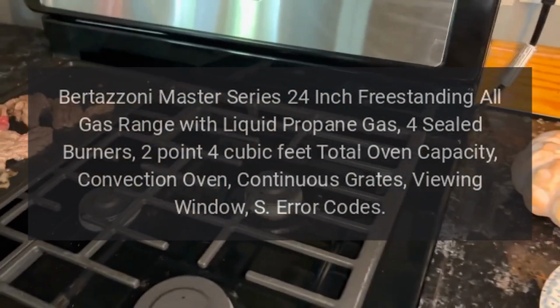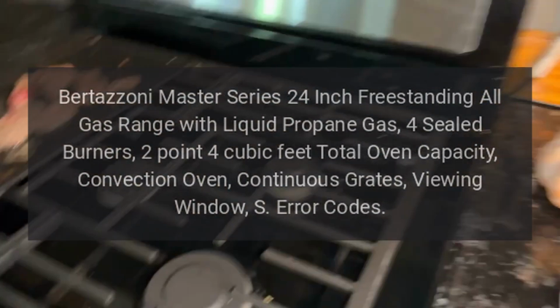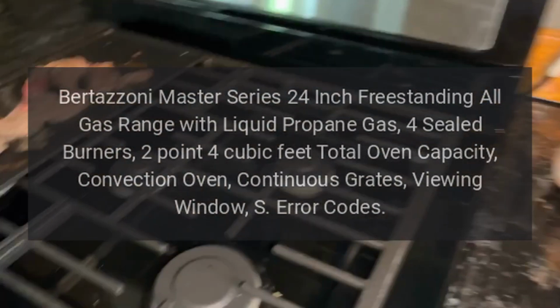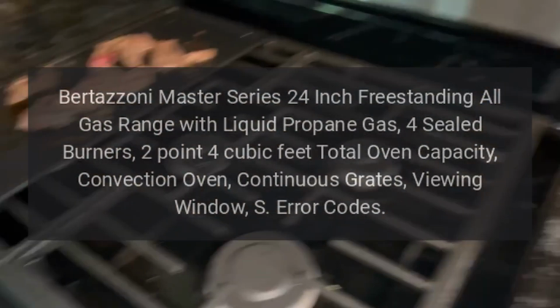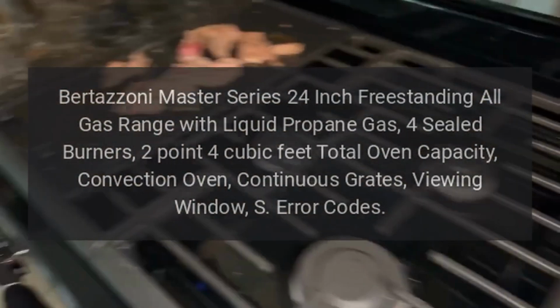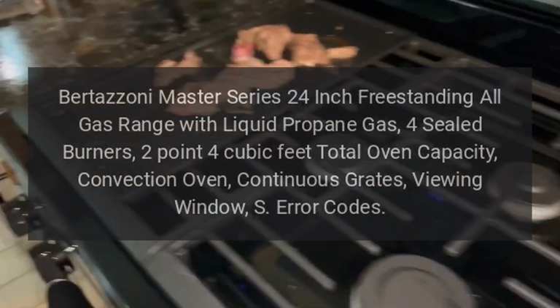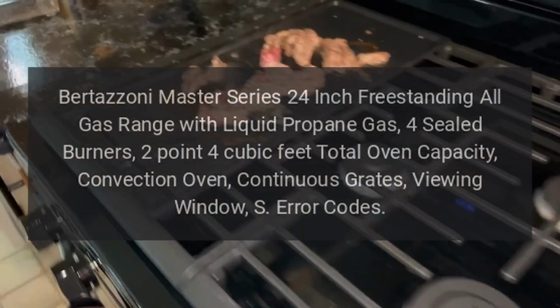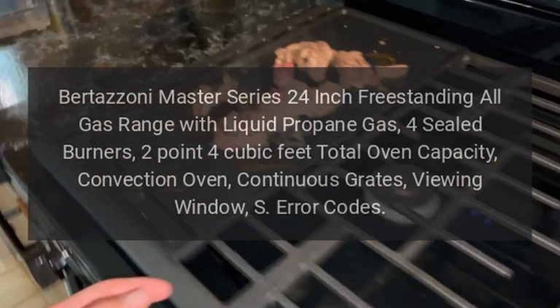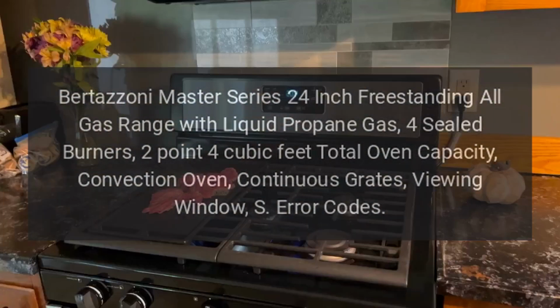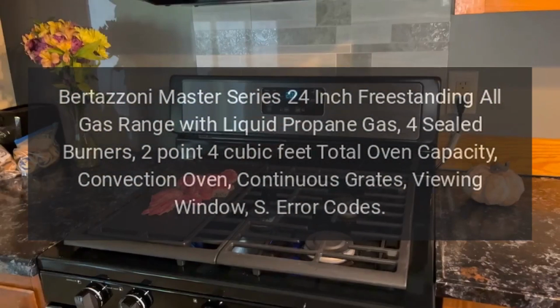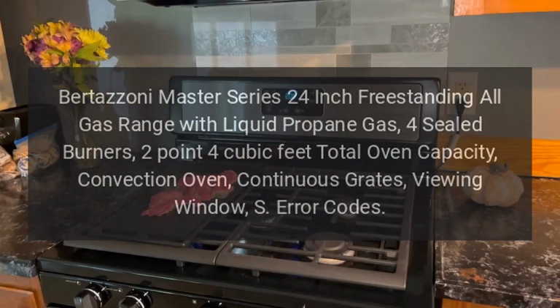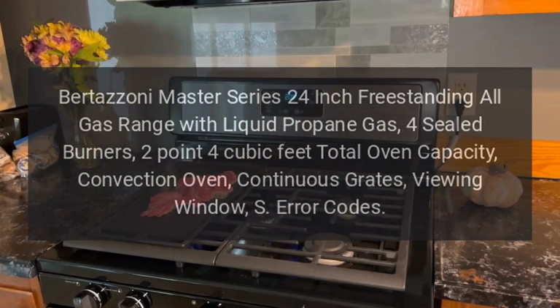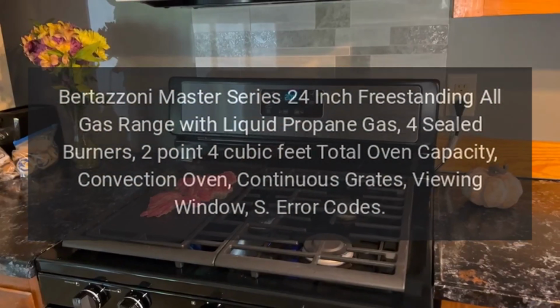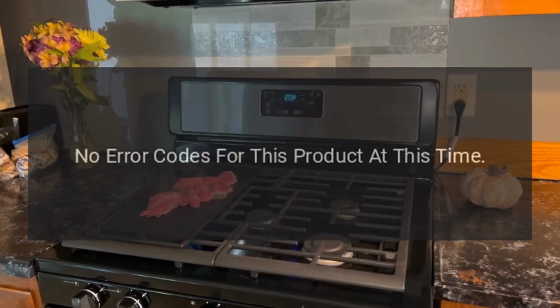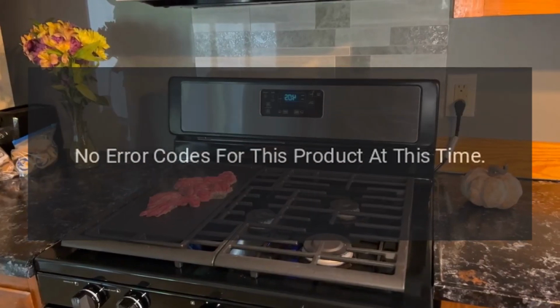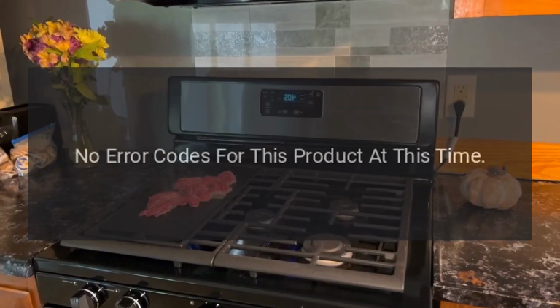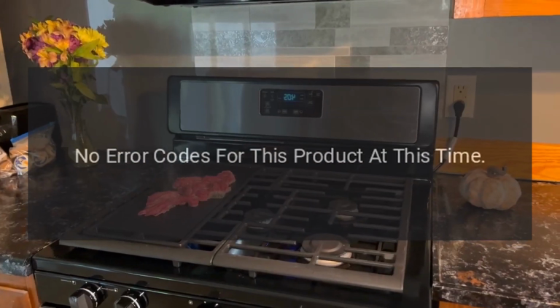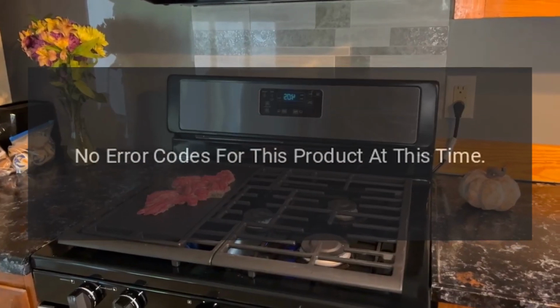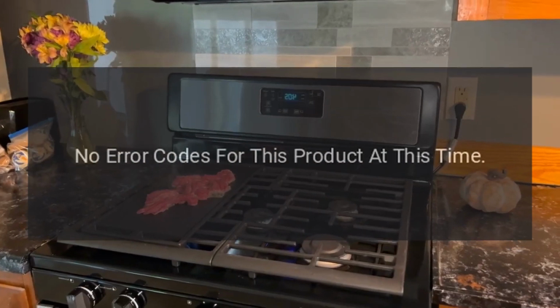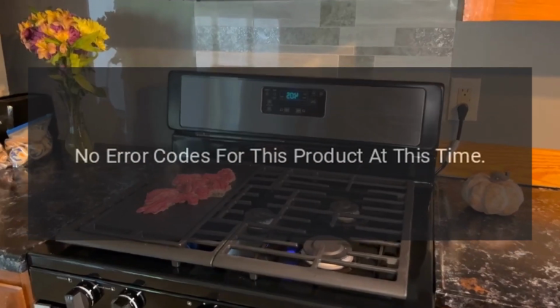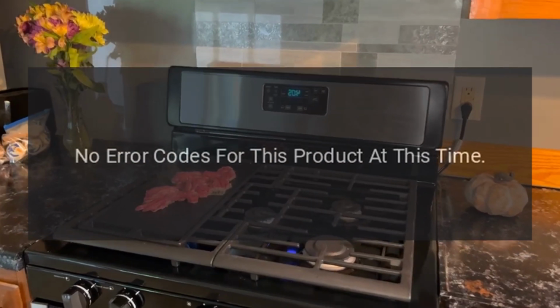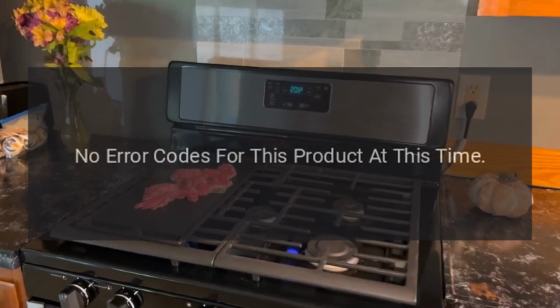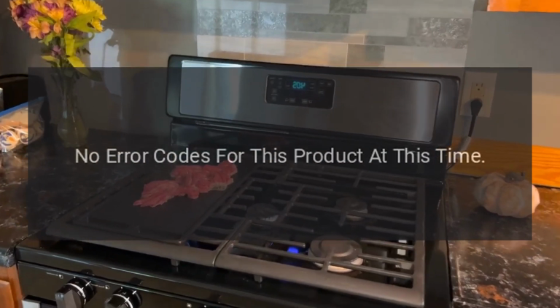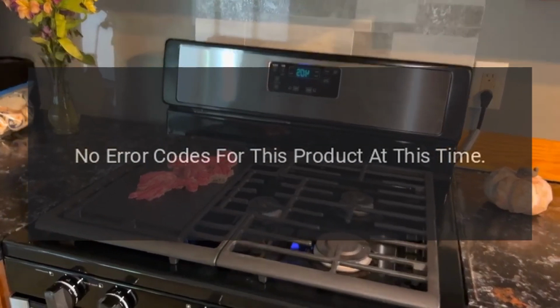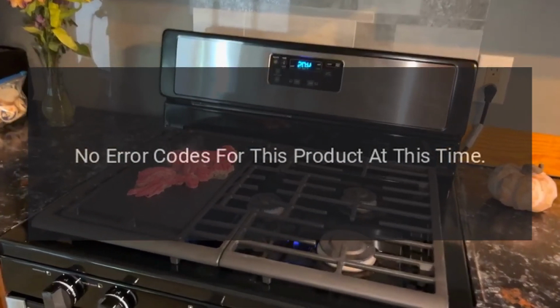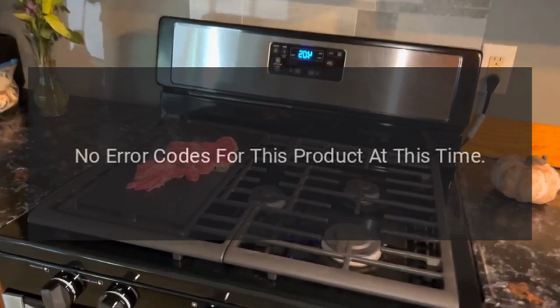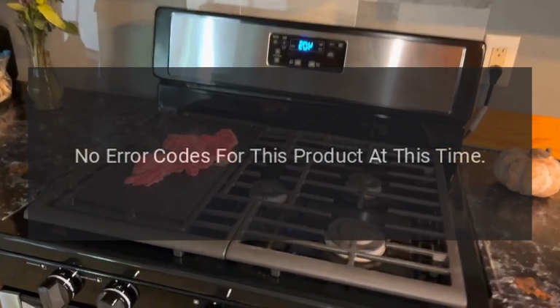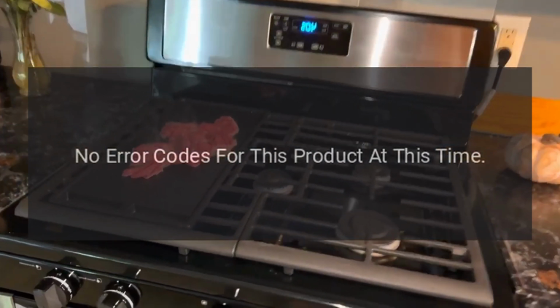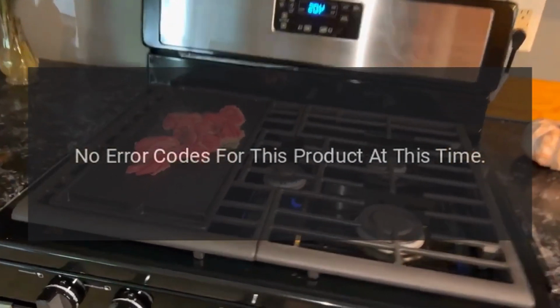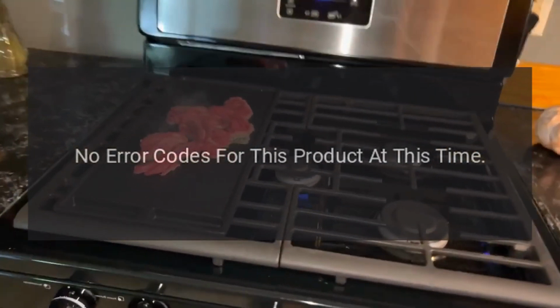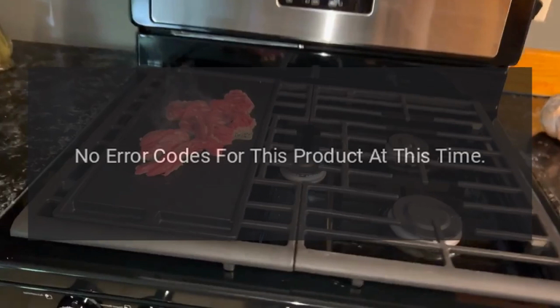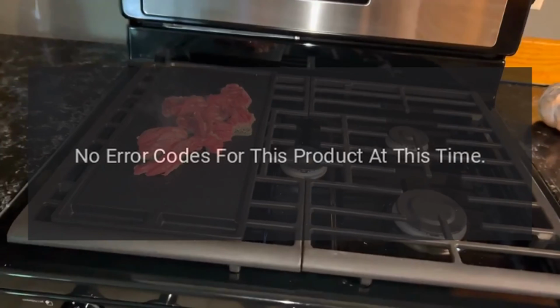Error Codes: No error codes for this product at this time.